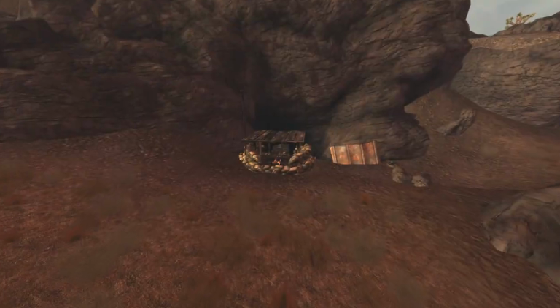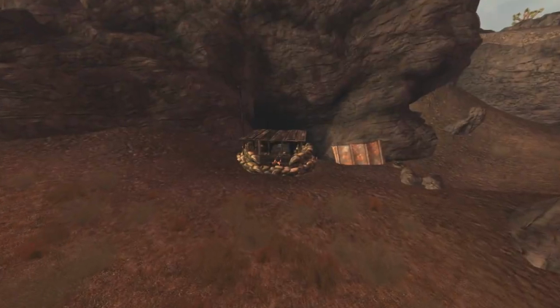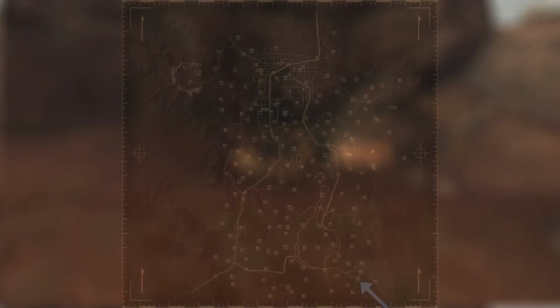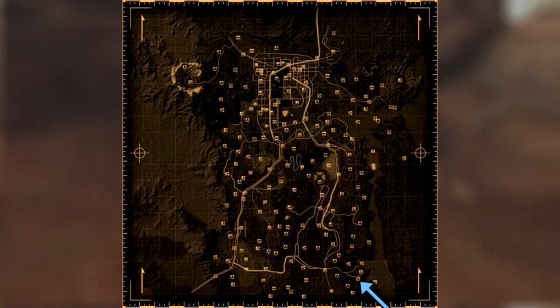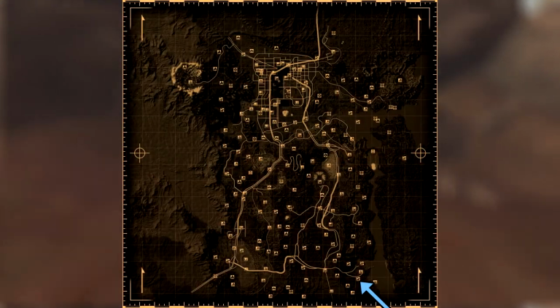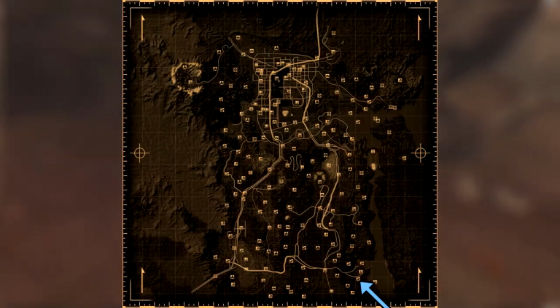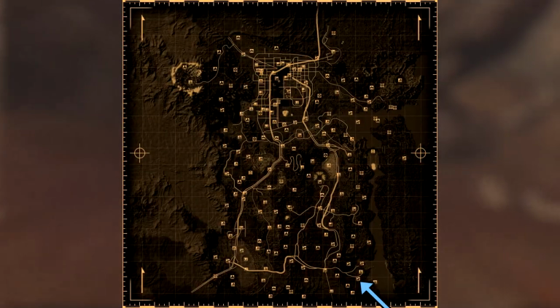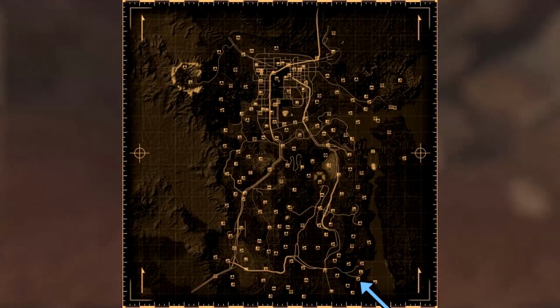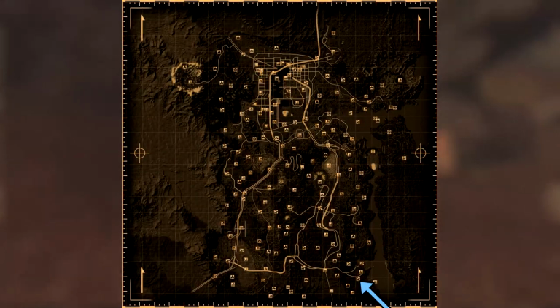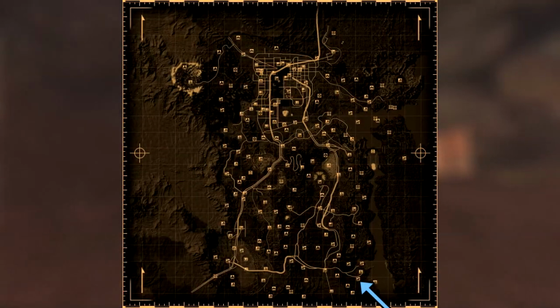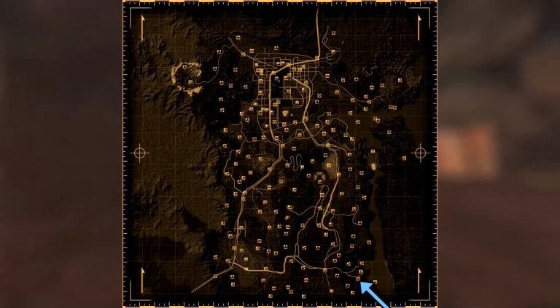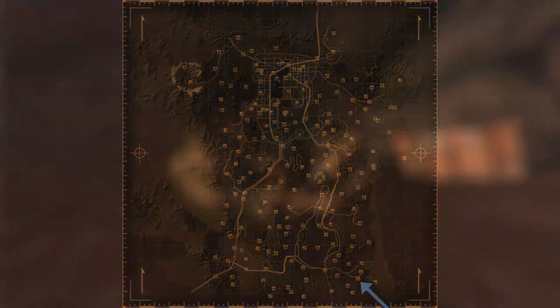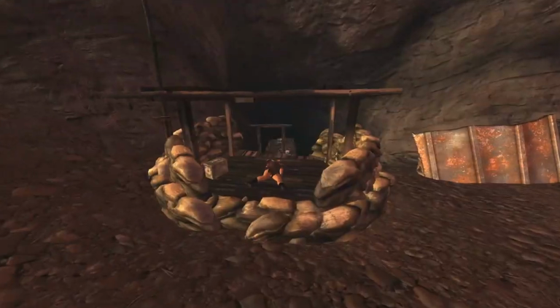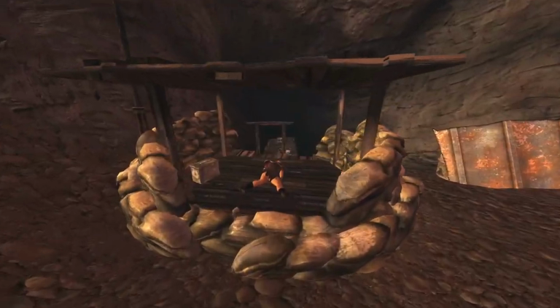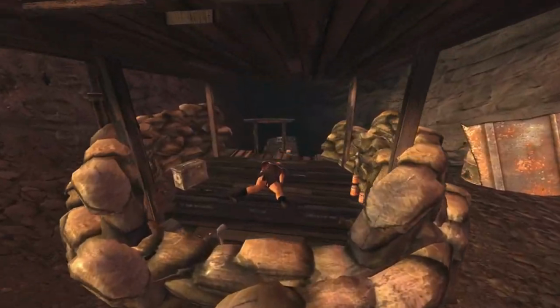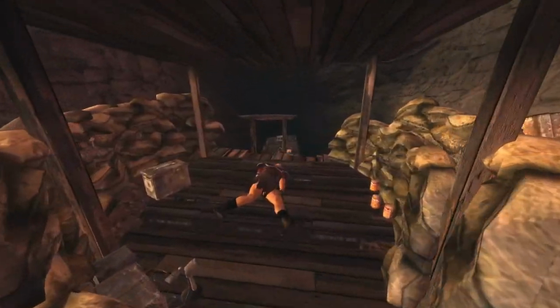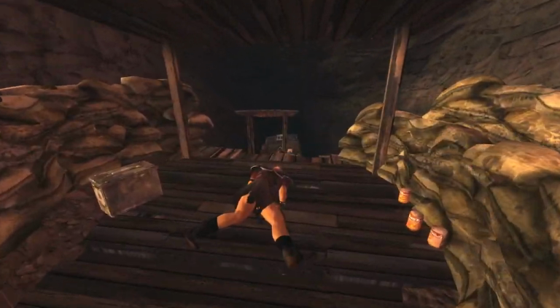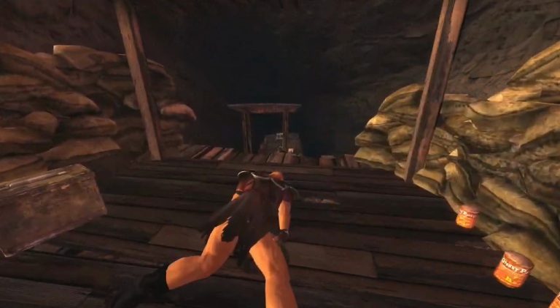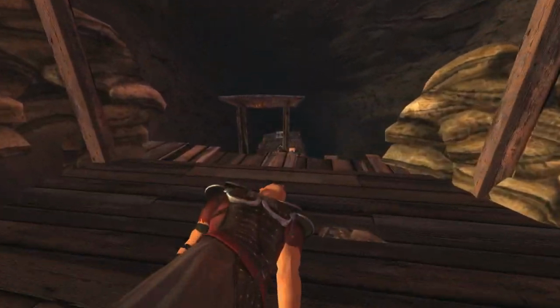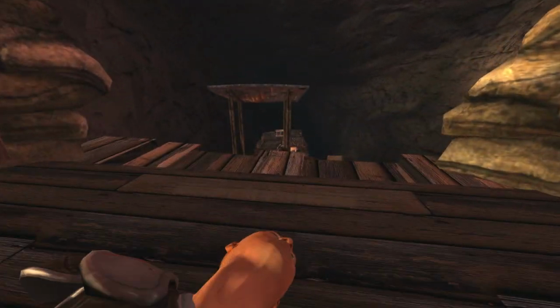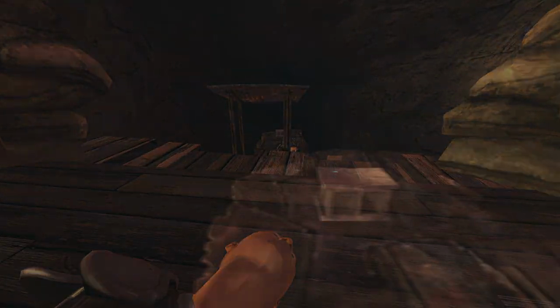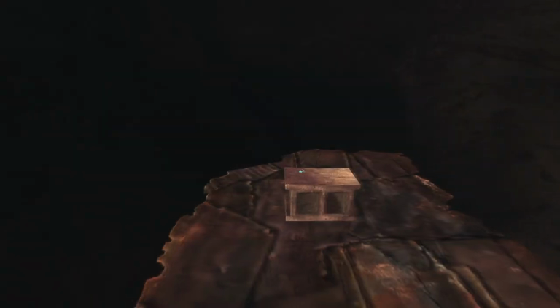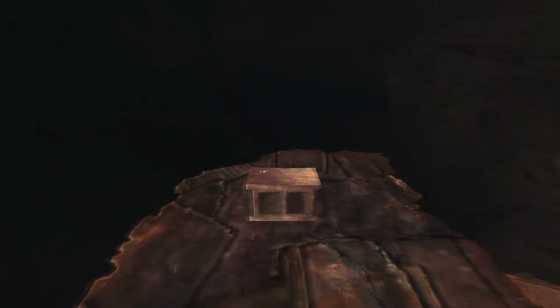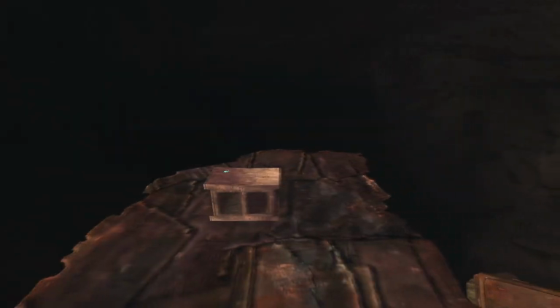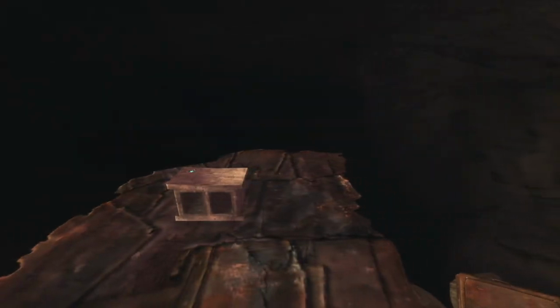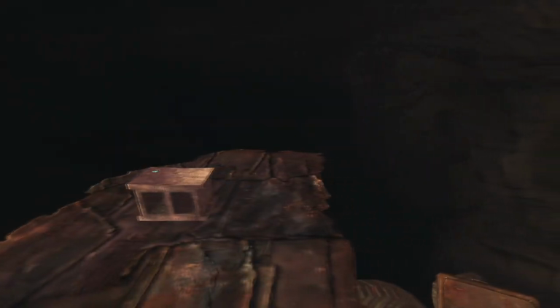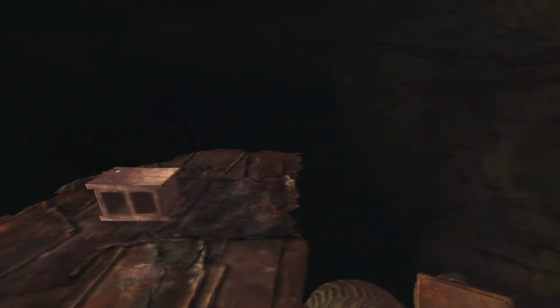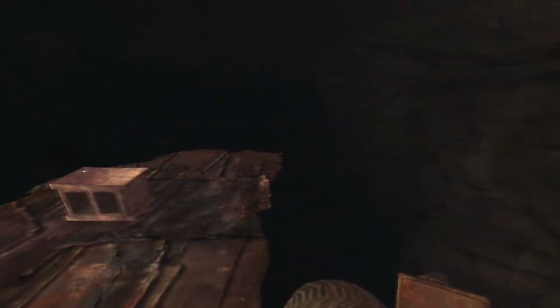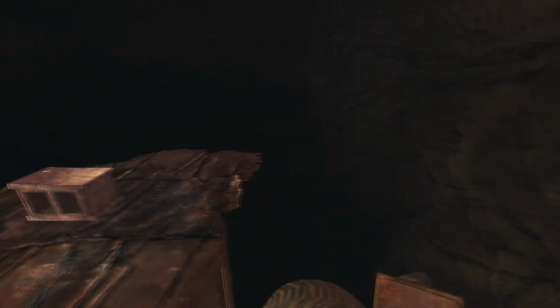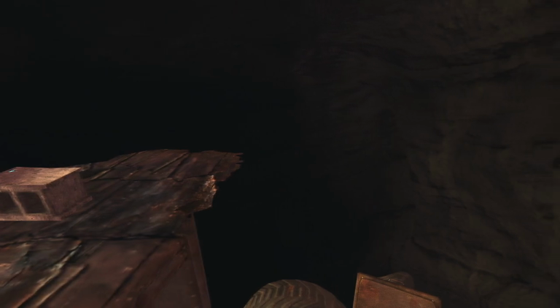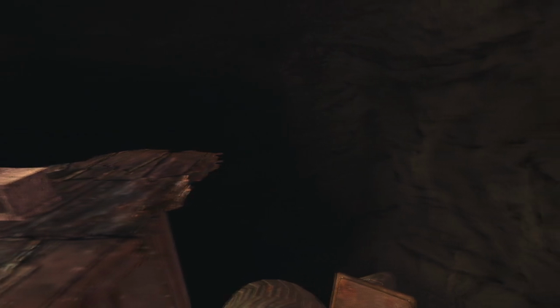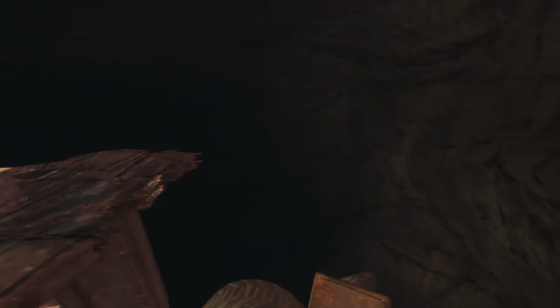Next up is the Smith Mesa Prospector Camp. Make your way into the small shelter and at the very end on a concrete block will be the cap.